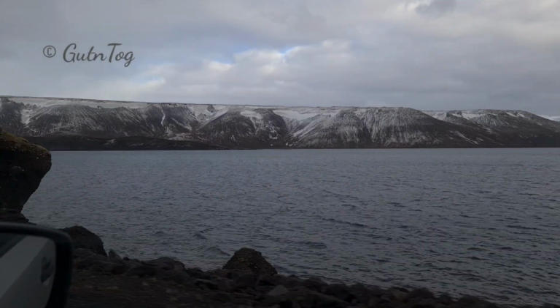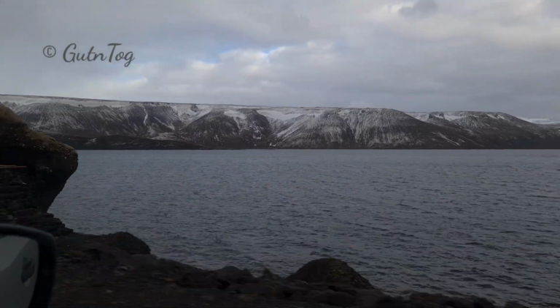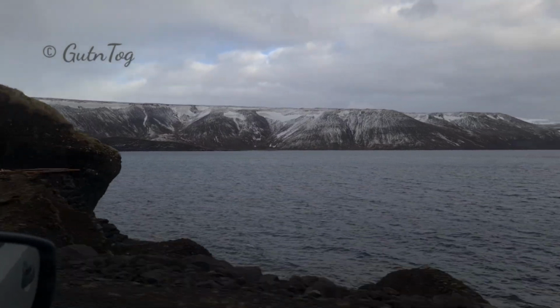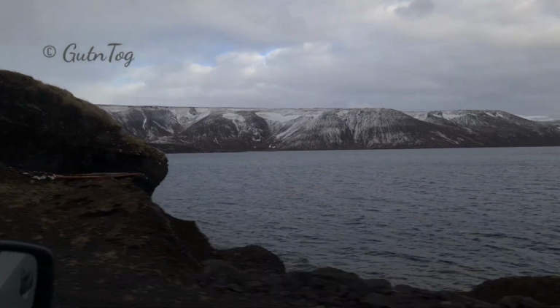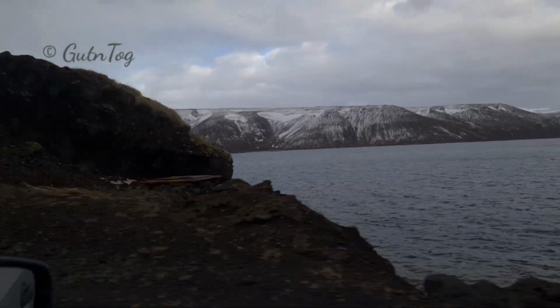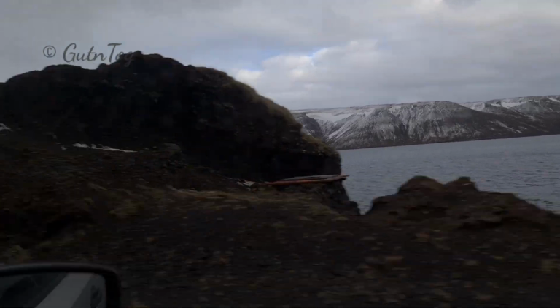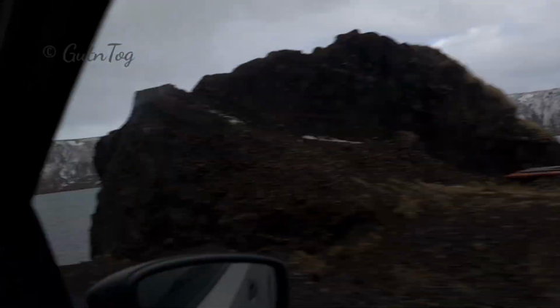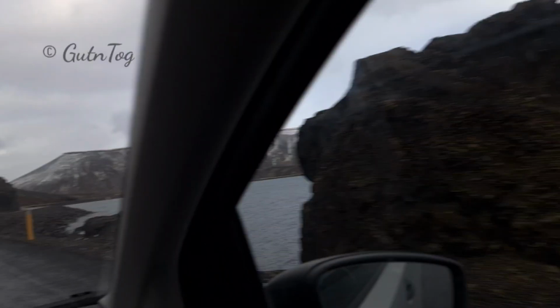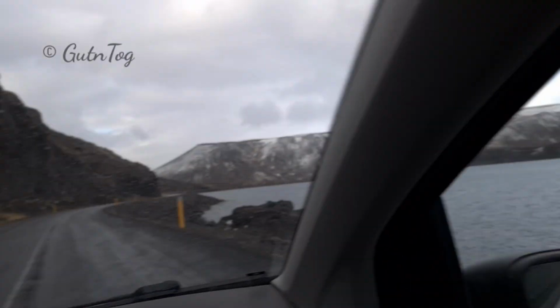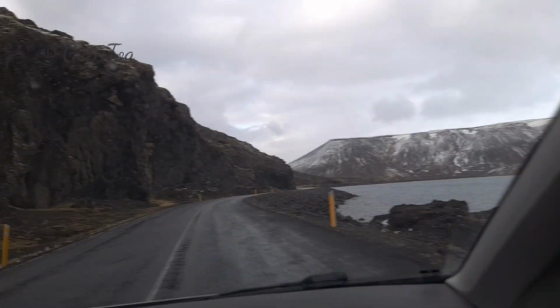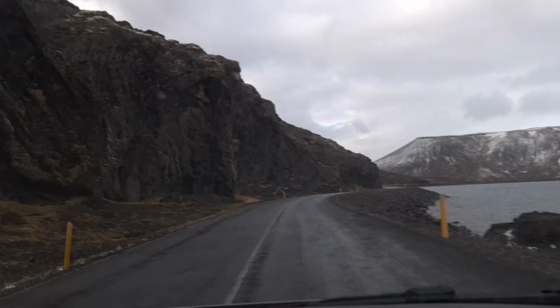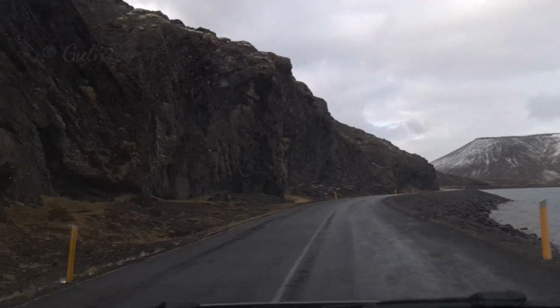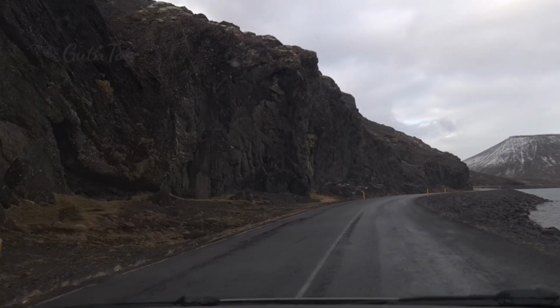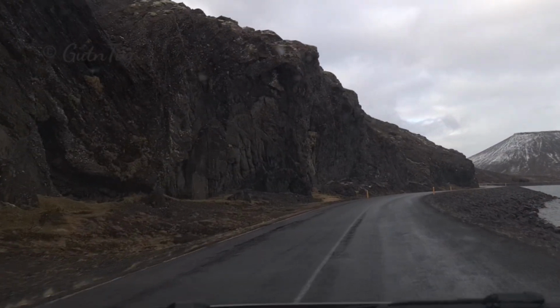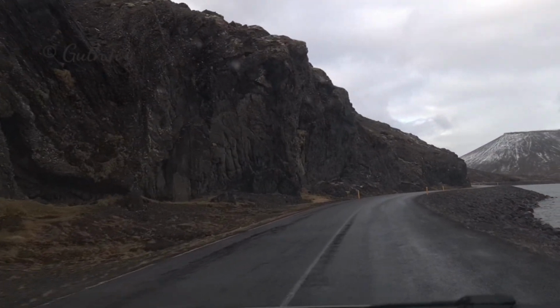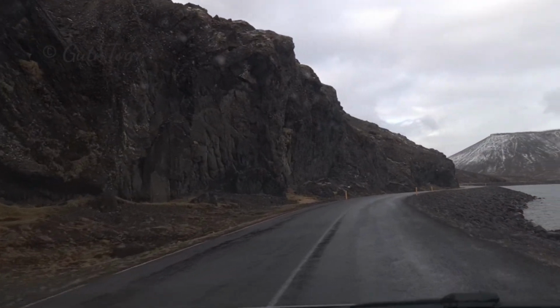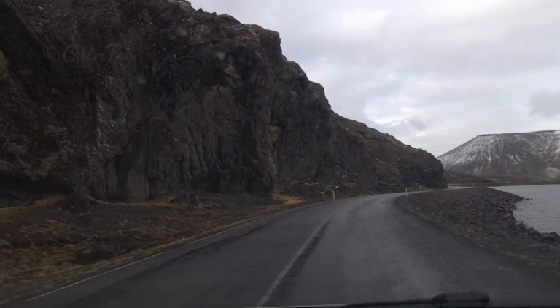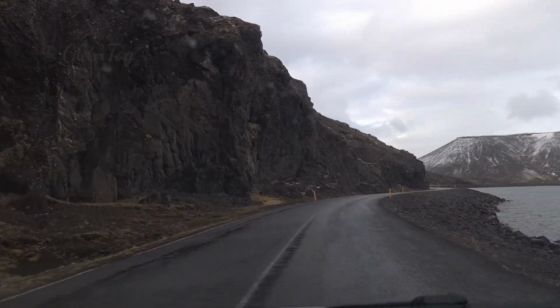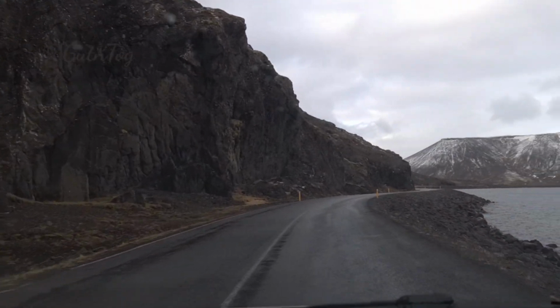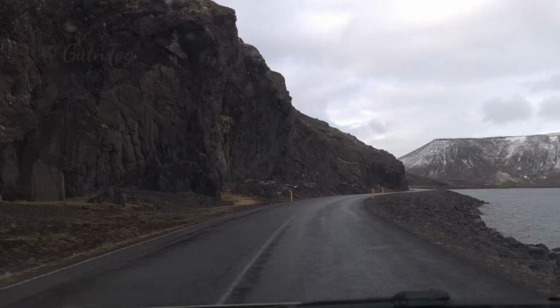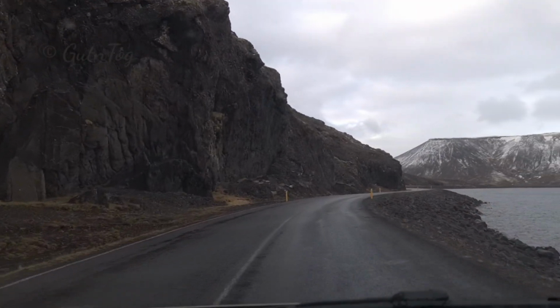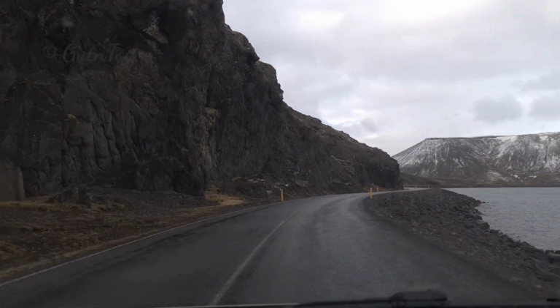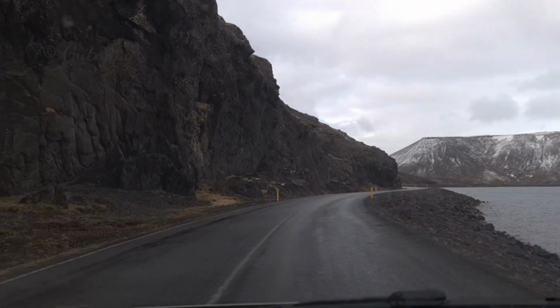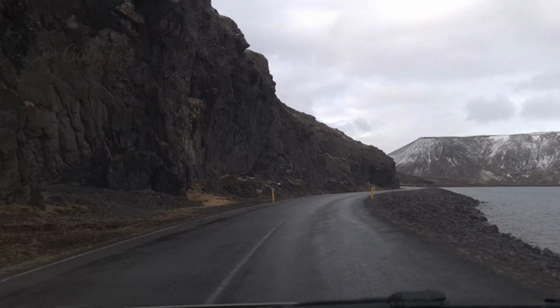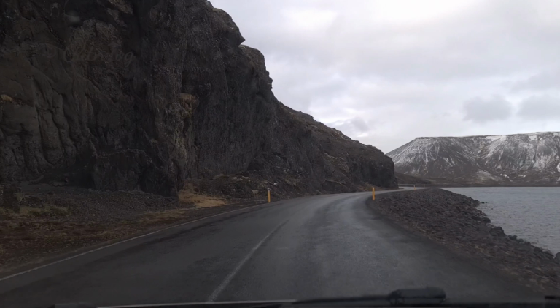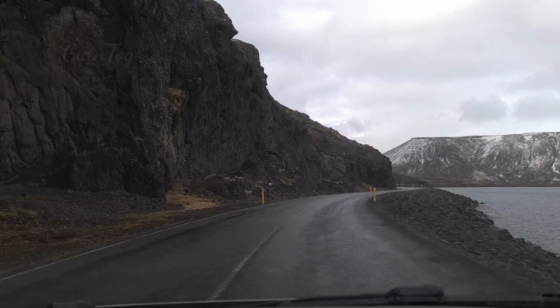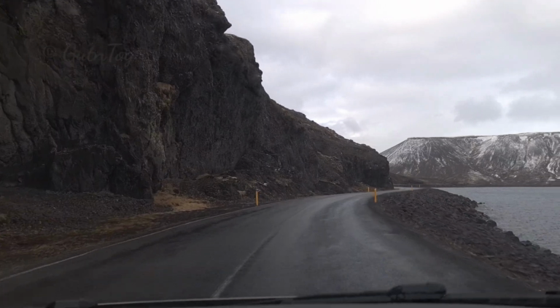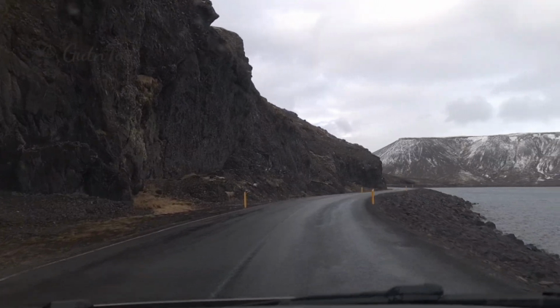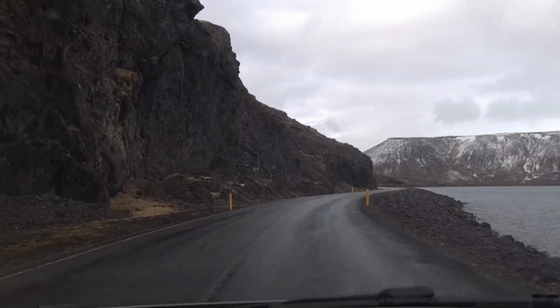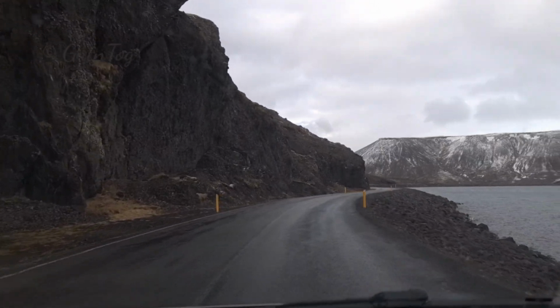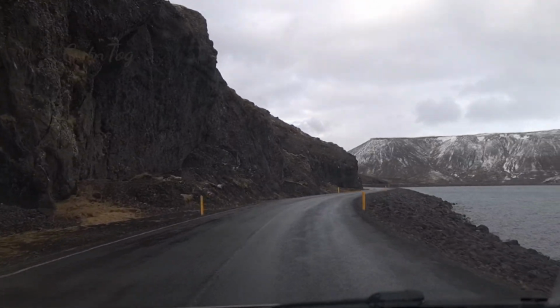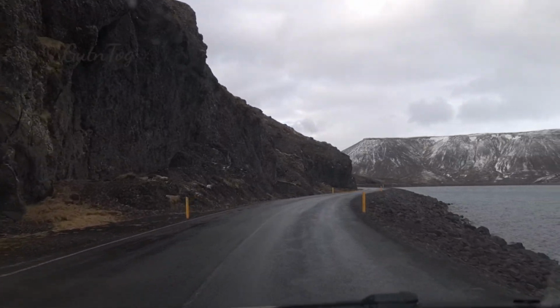Beautiful lake. Look at the cliffs. Amazing.